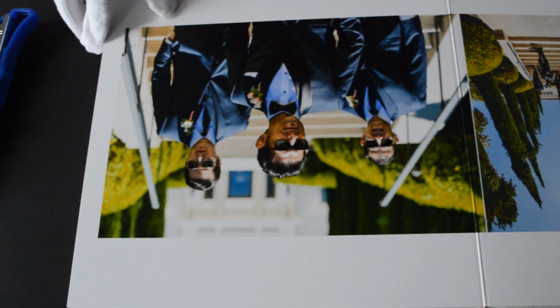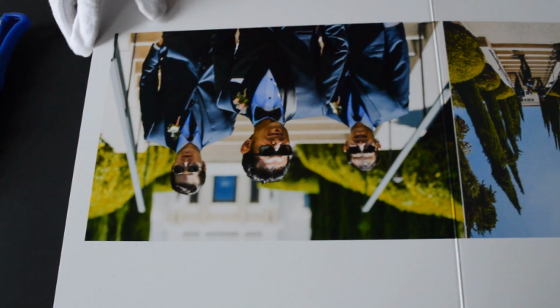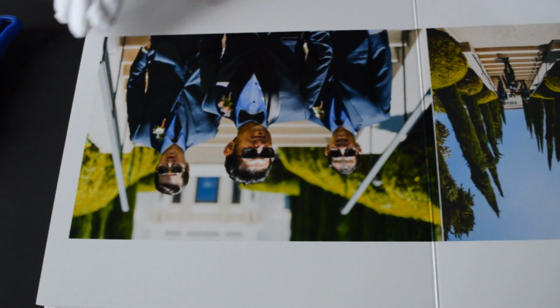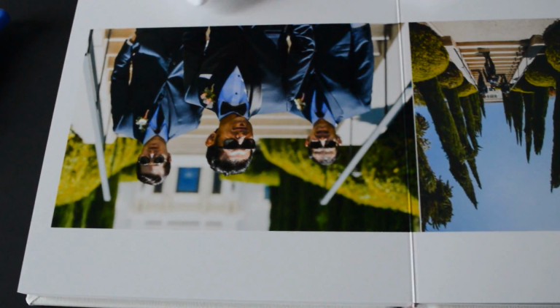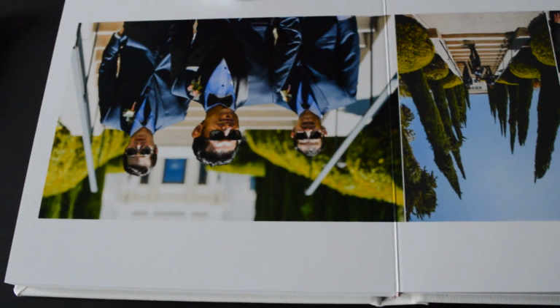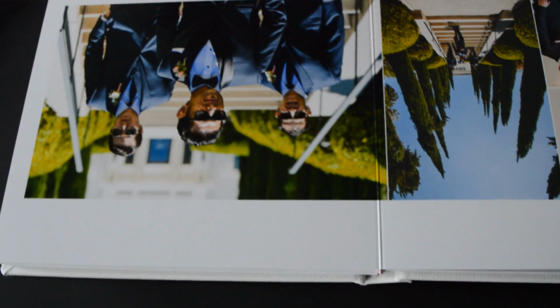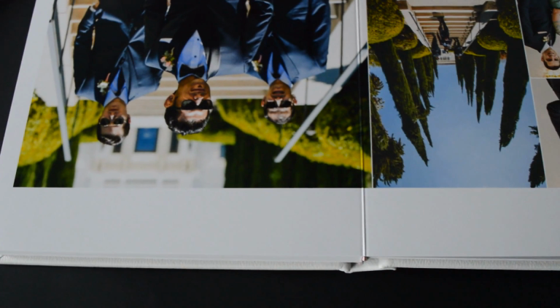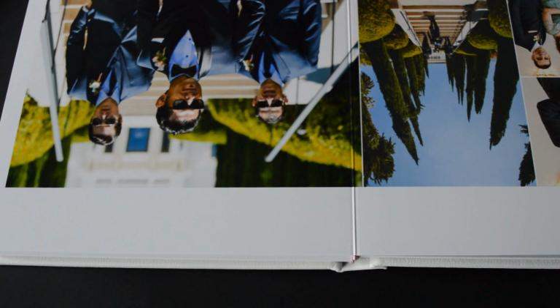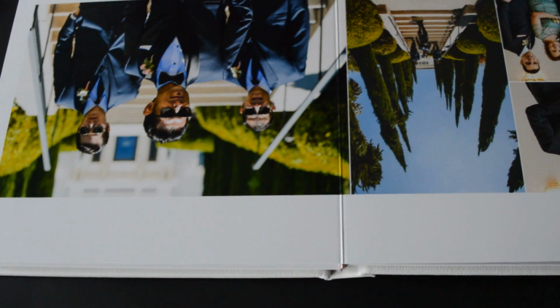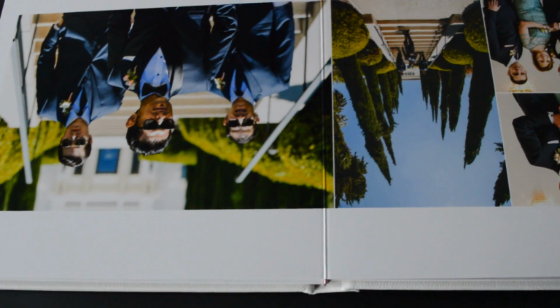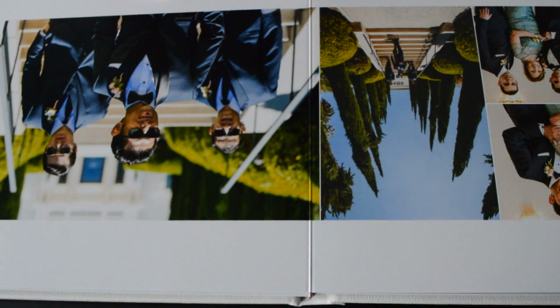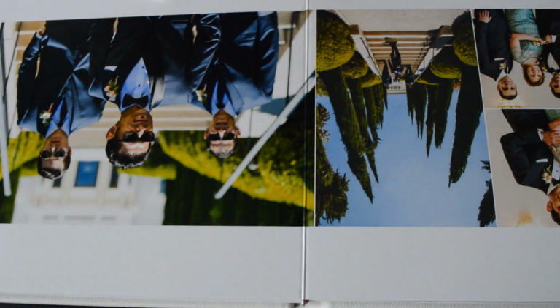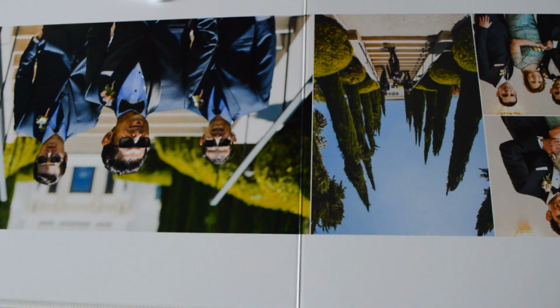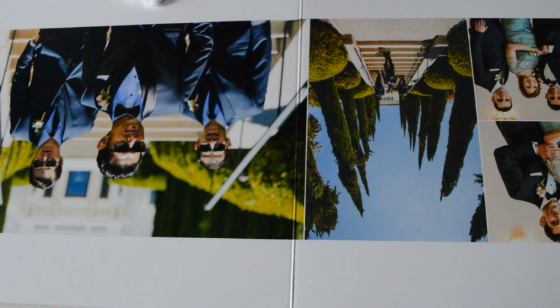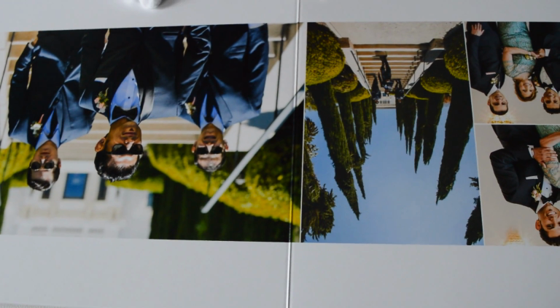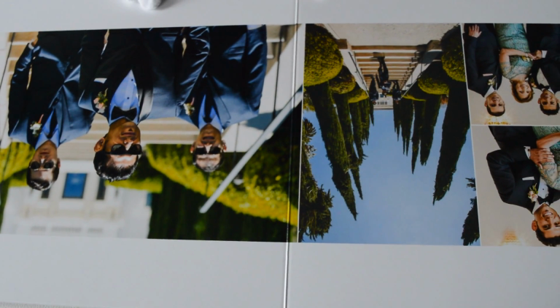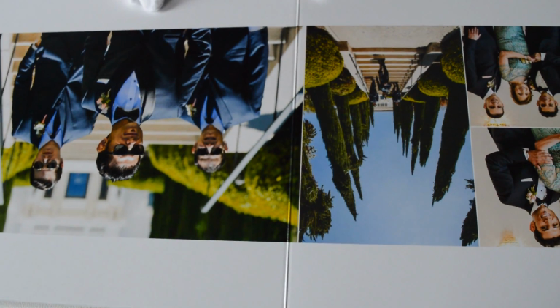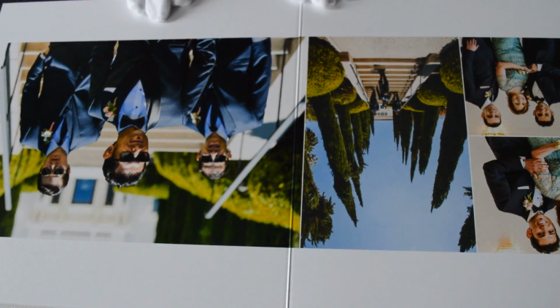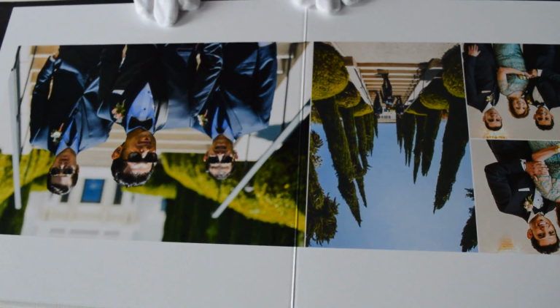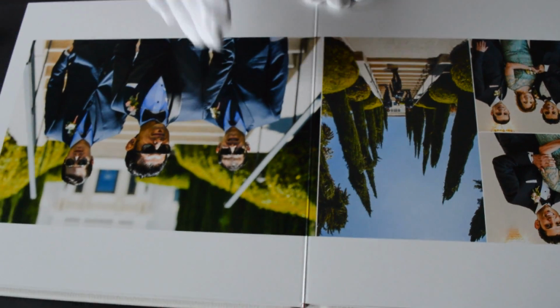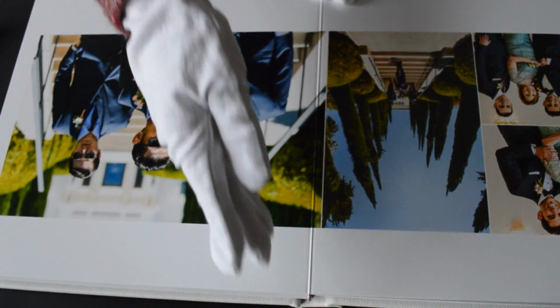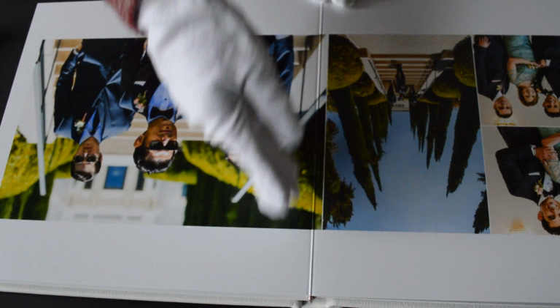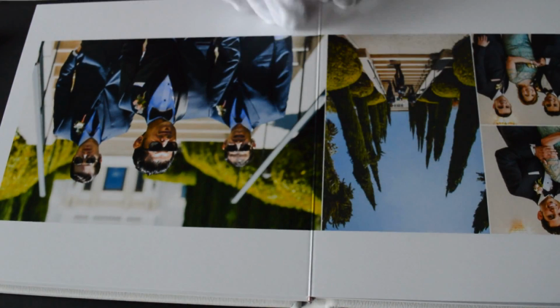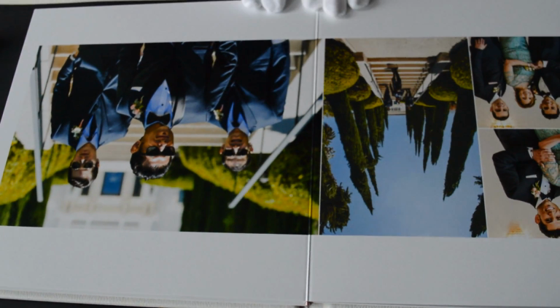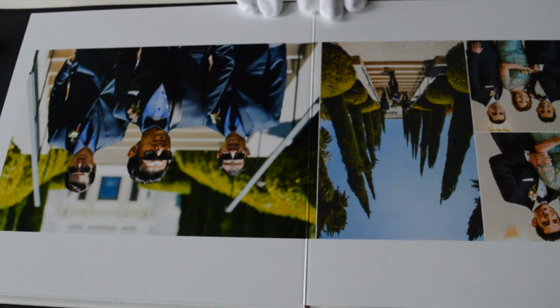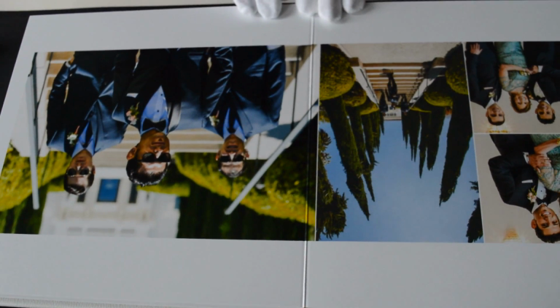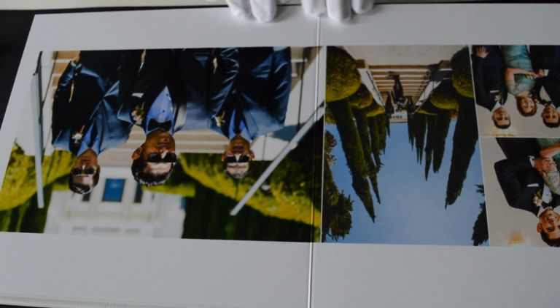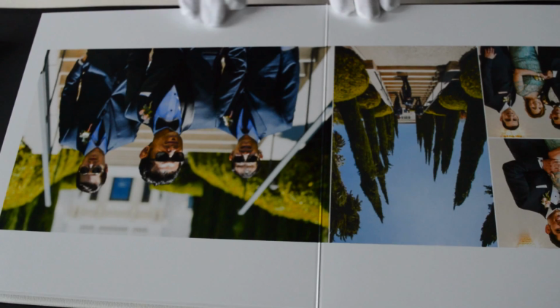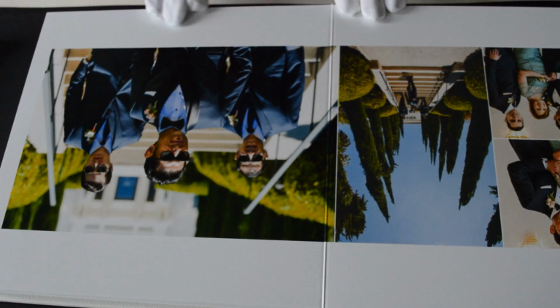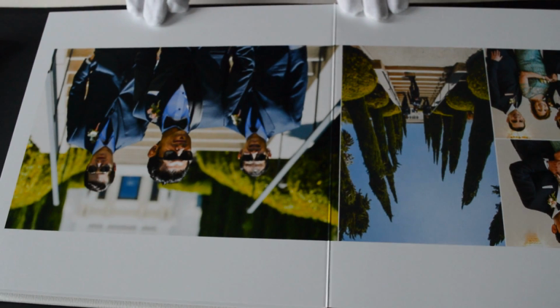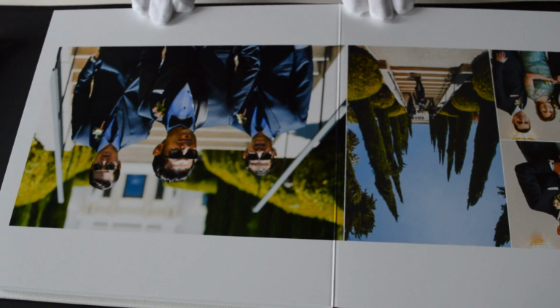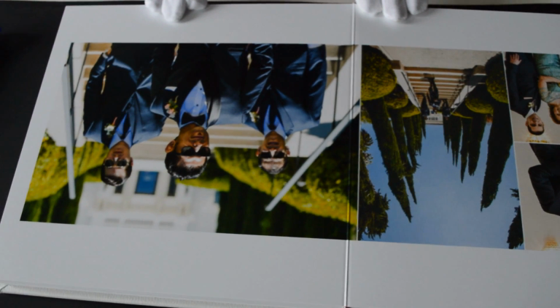This is a two-page spread. It is seamless. Every detail is perfect.